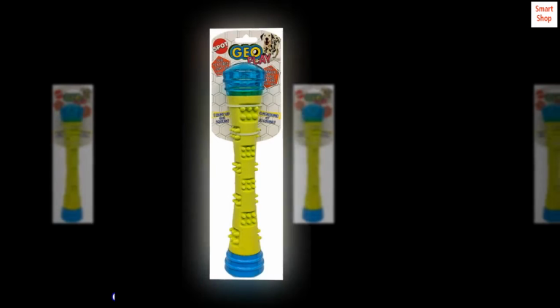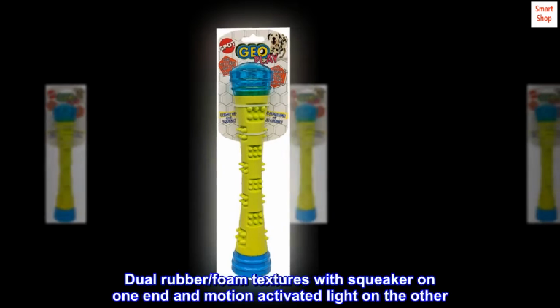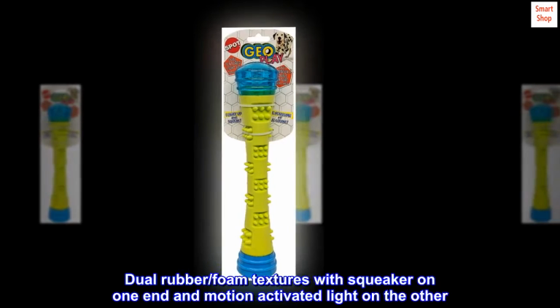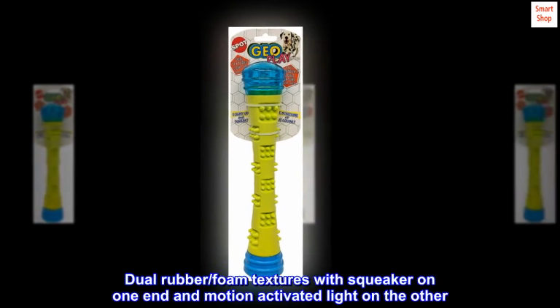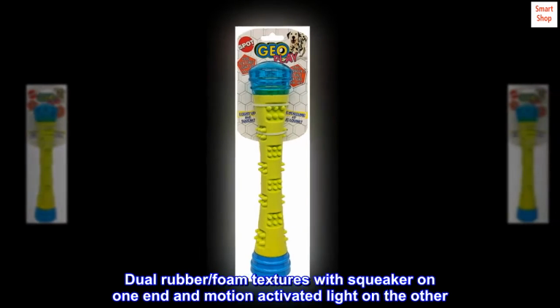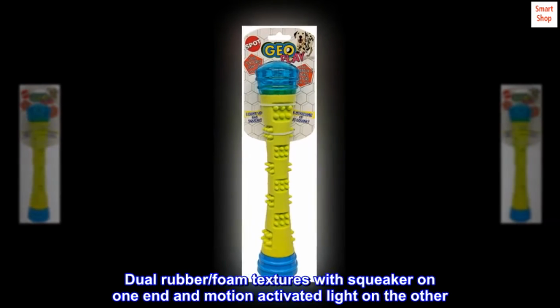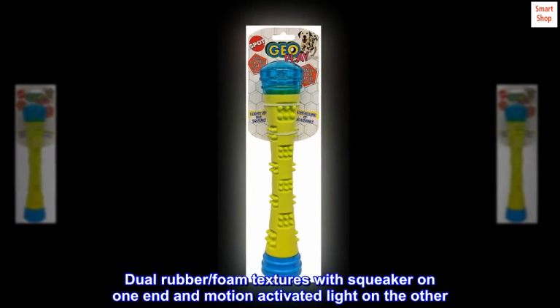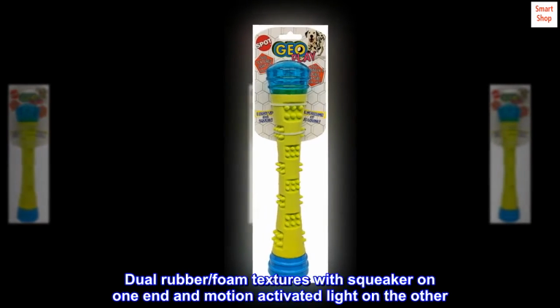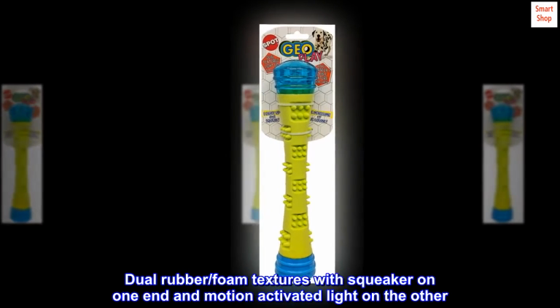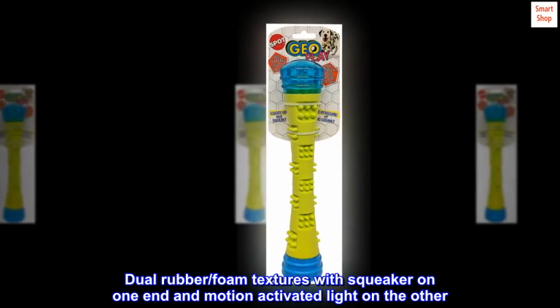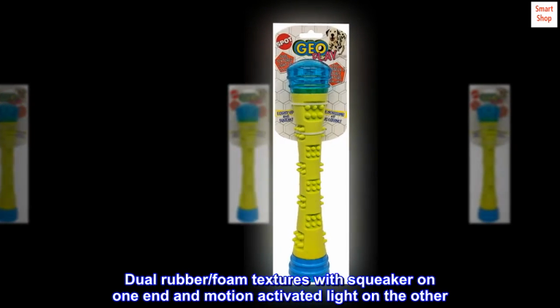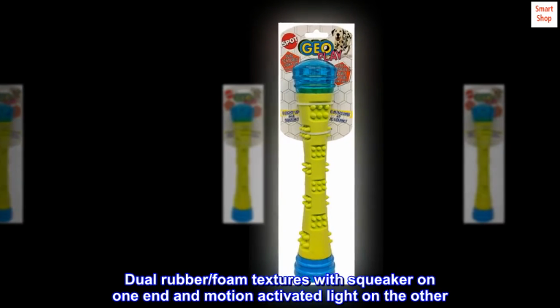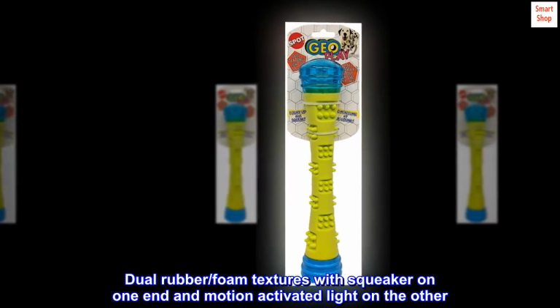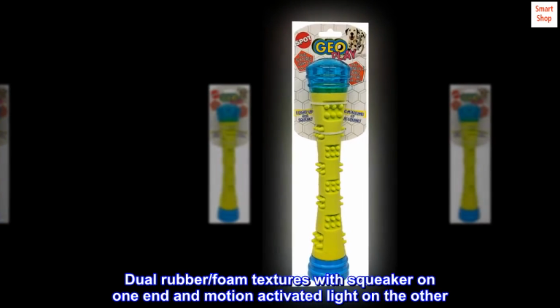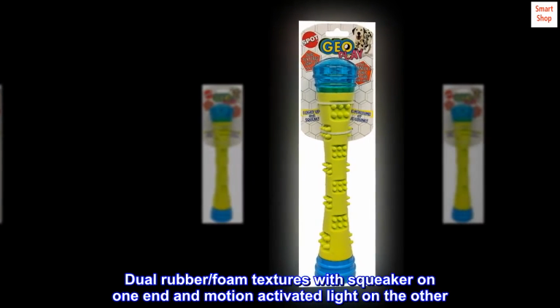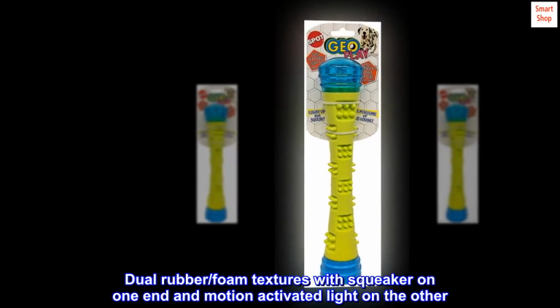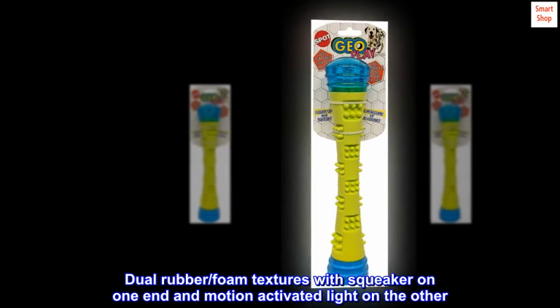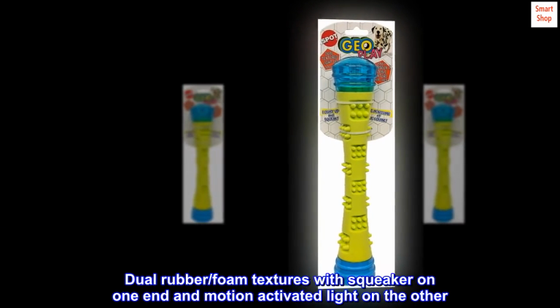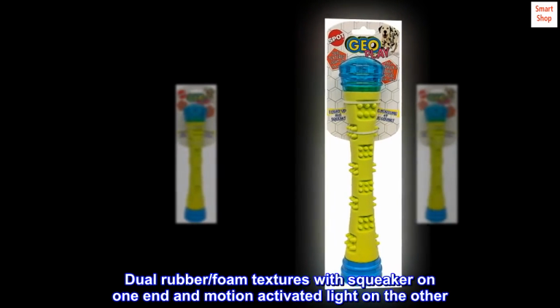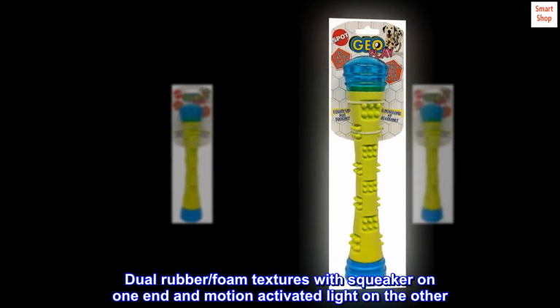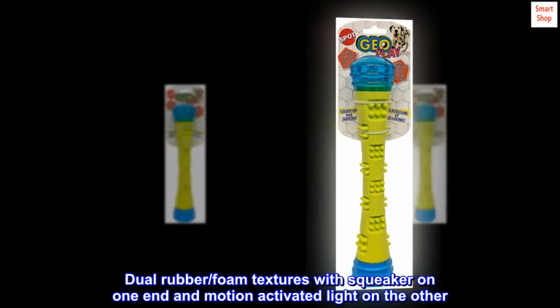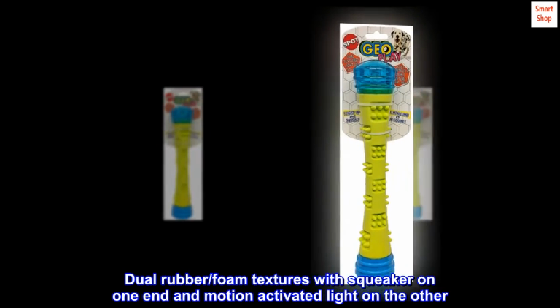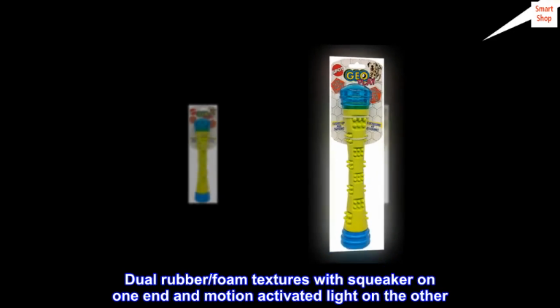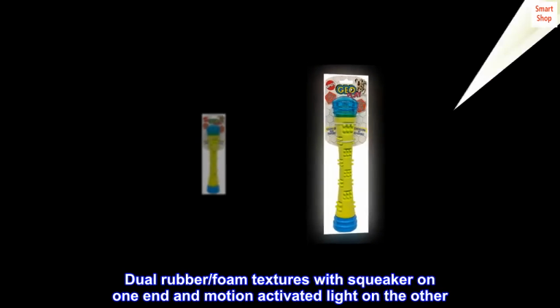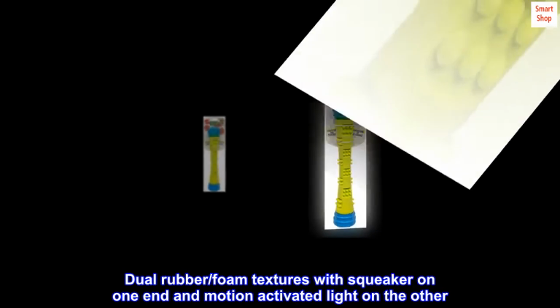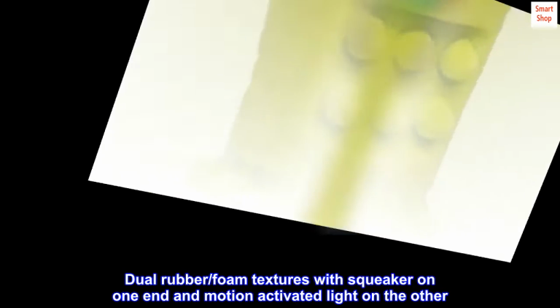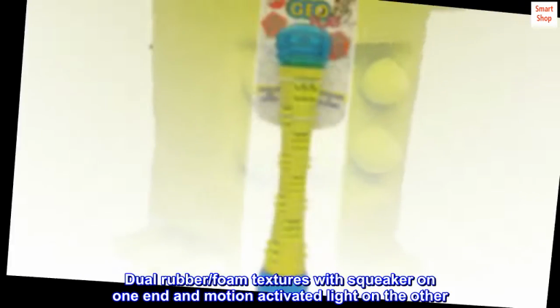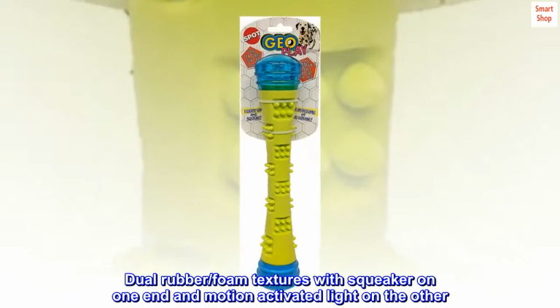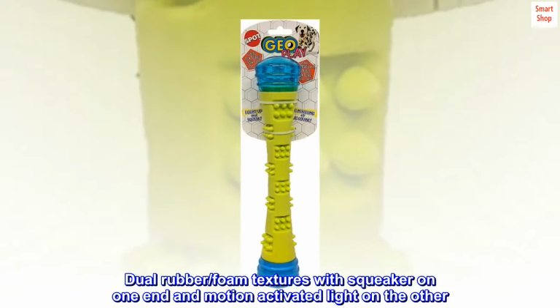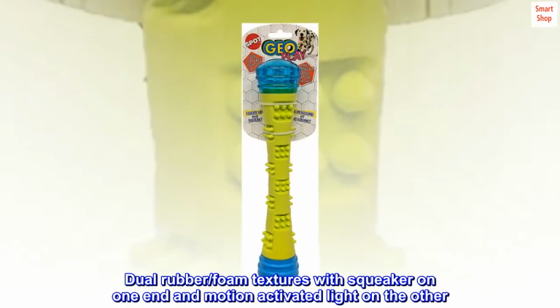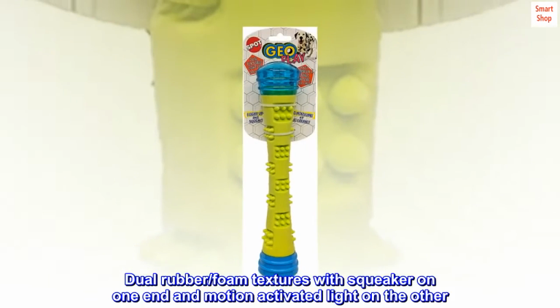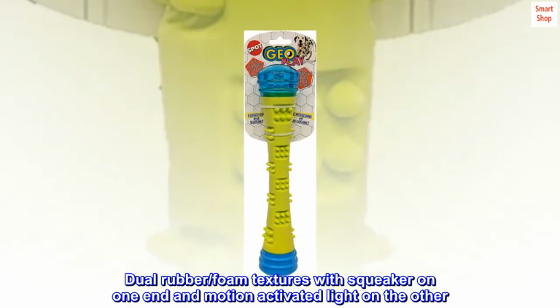Dual rubber foam textures with squeaker on one end and motion-activated light on the other.